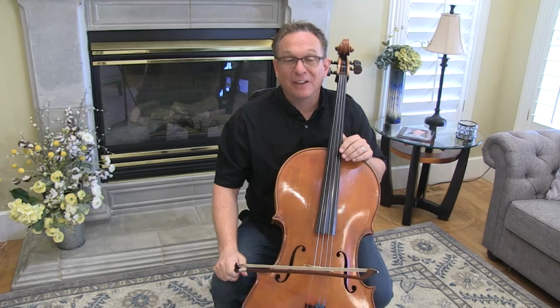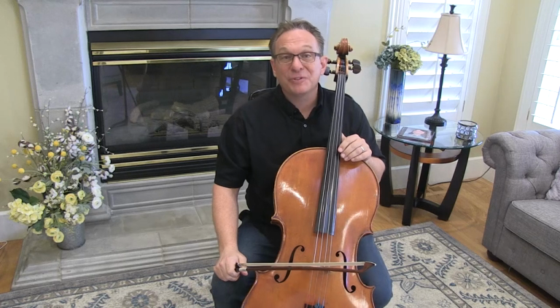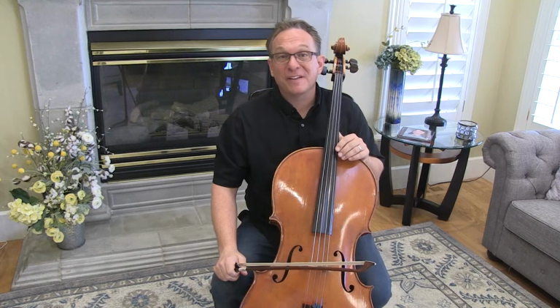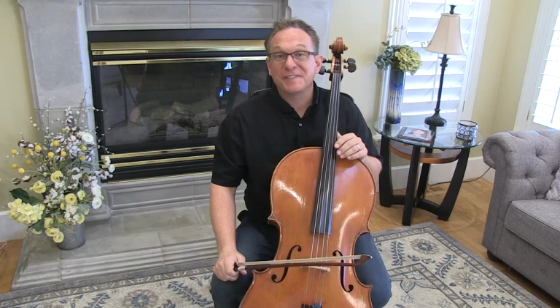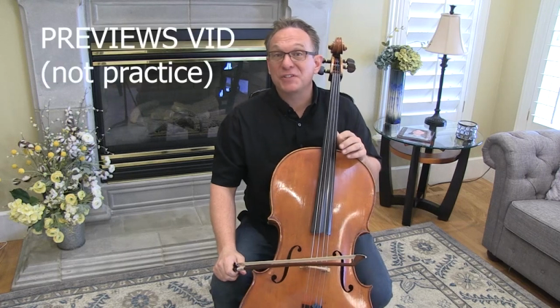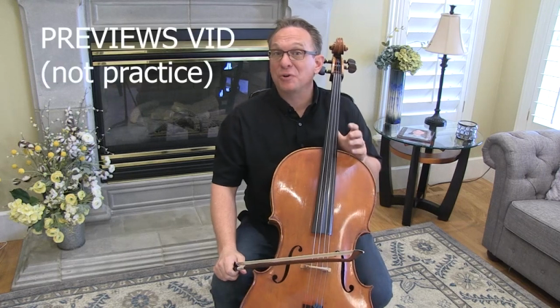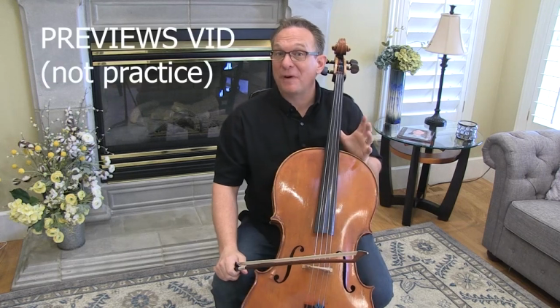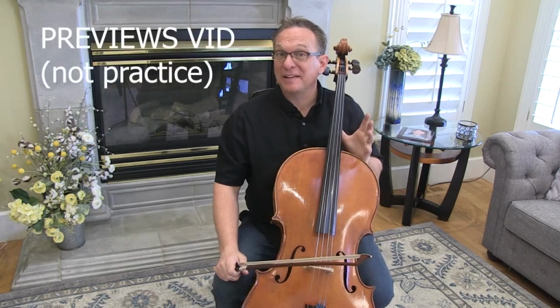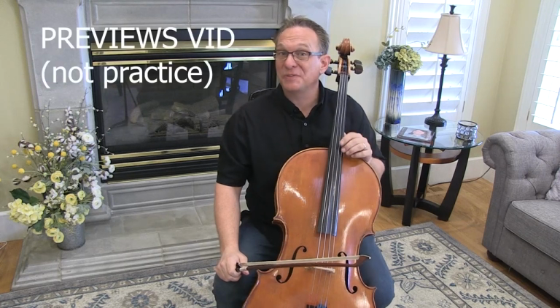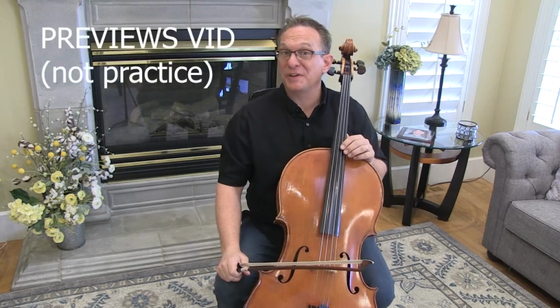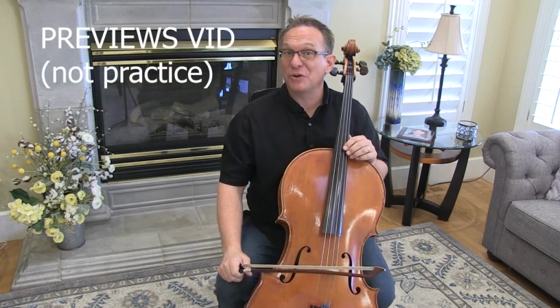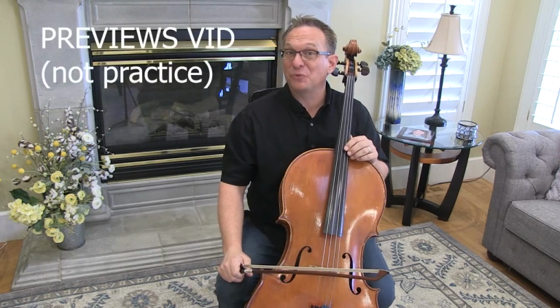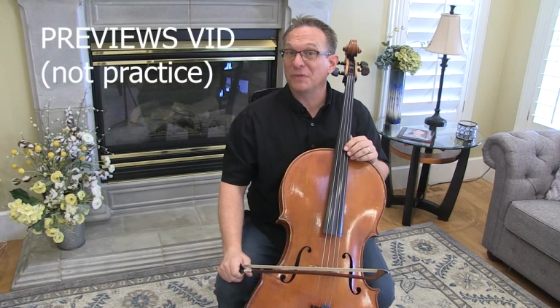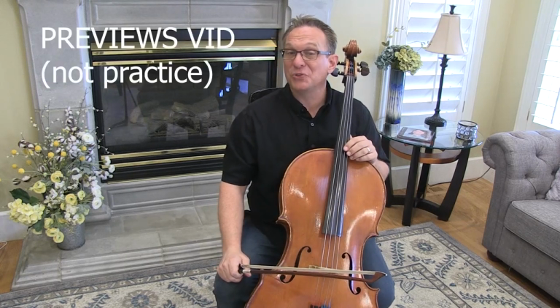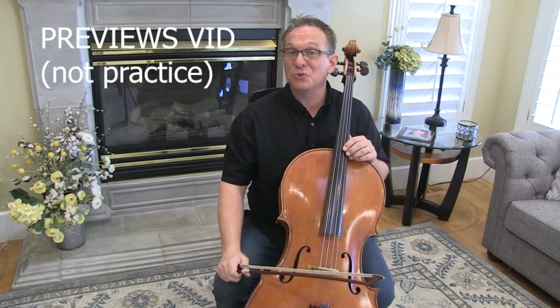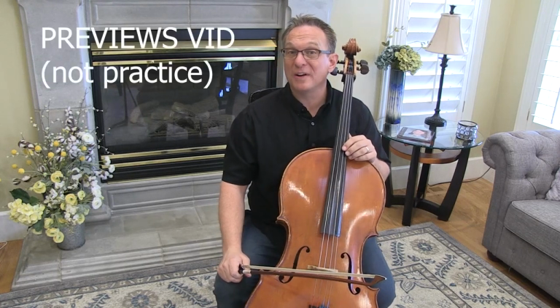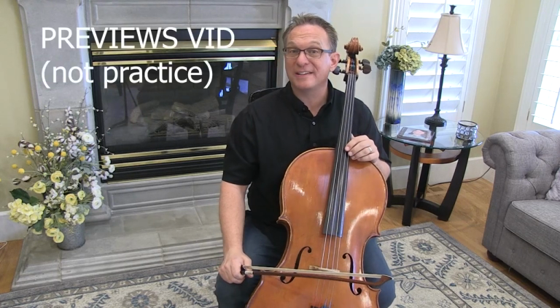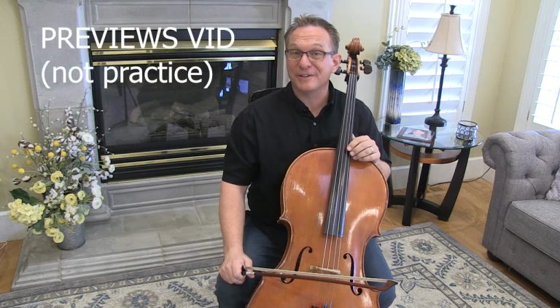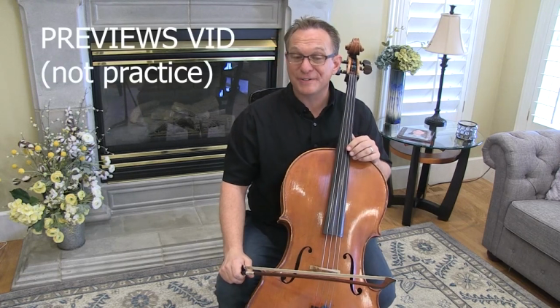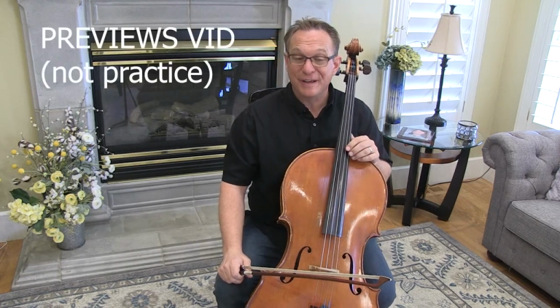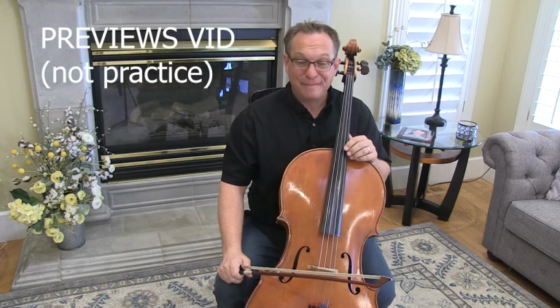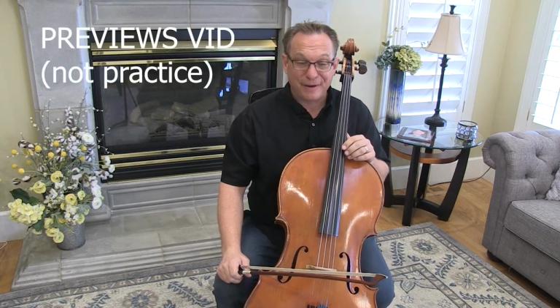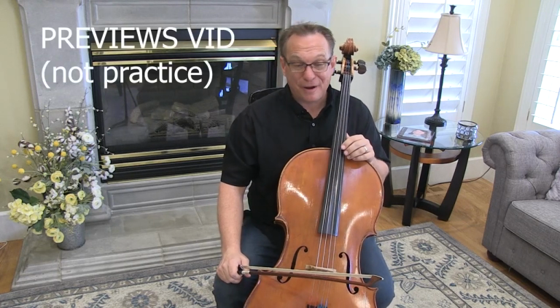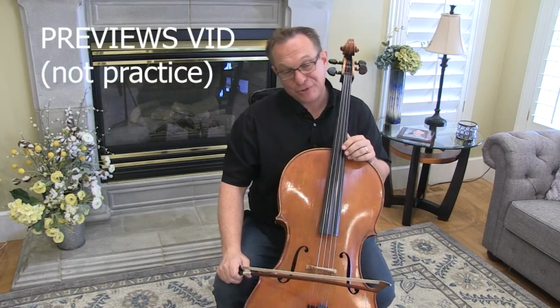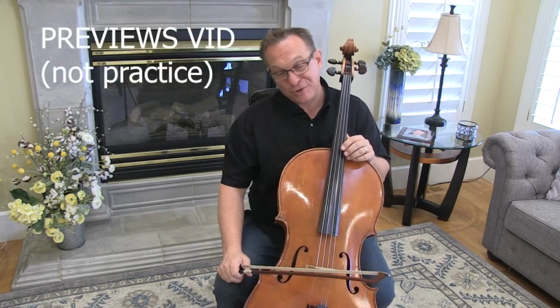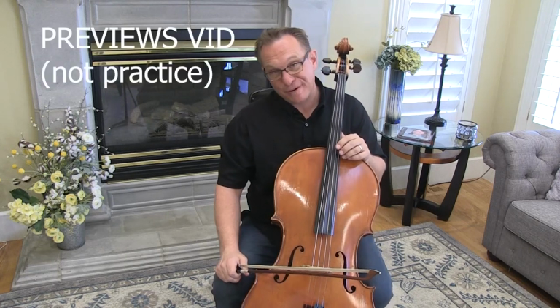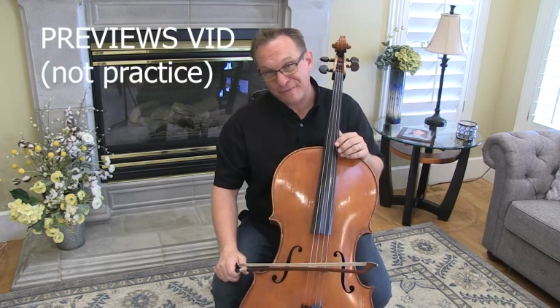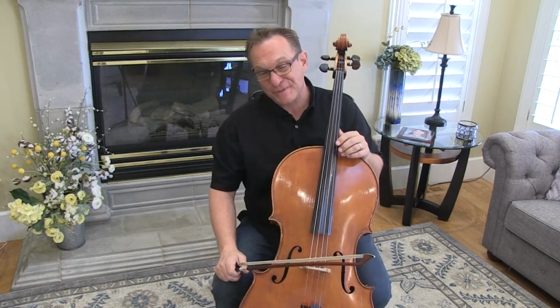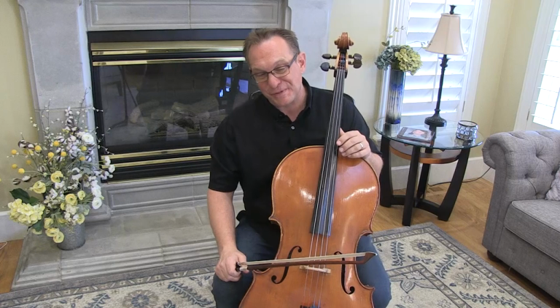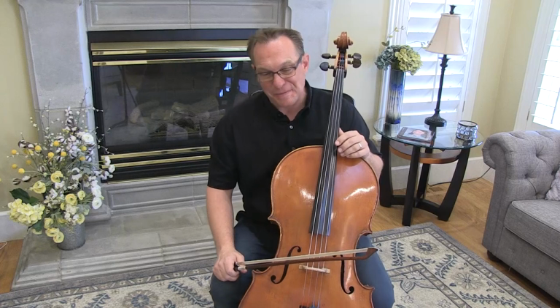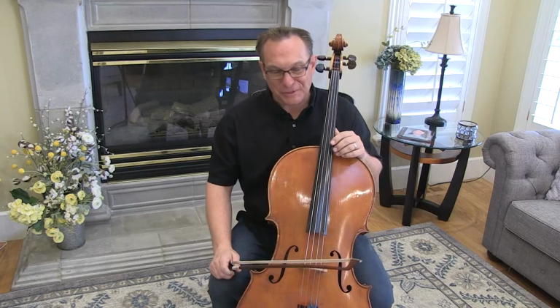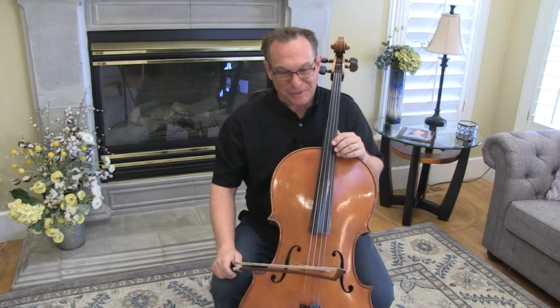Hello cellists. This is your practice video for The Two Grenadiers by Robert Schumann from Suzuki Book Two.